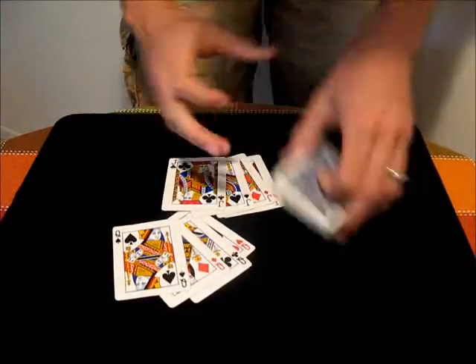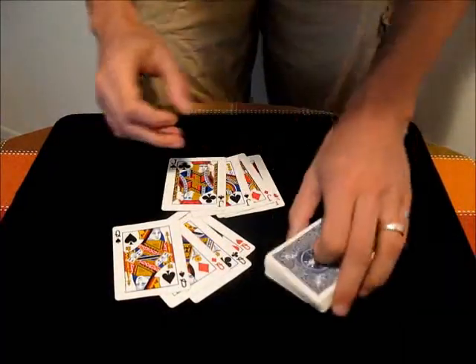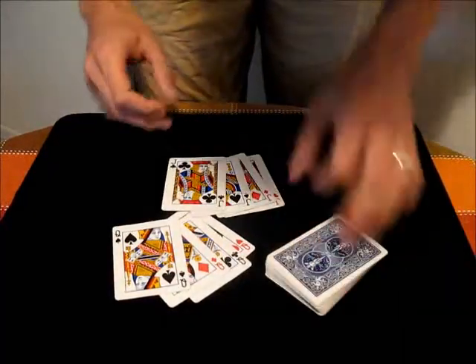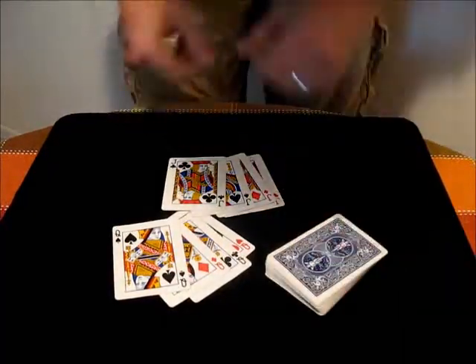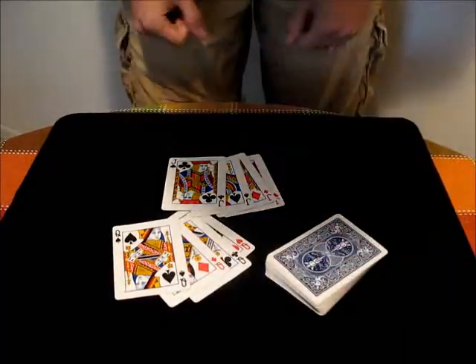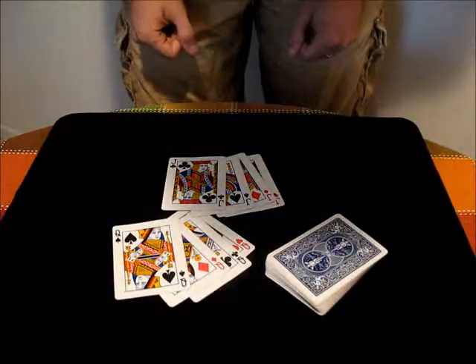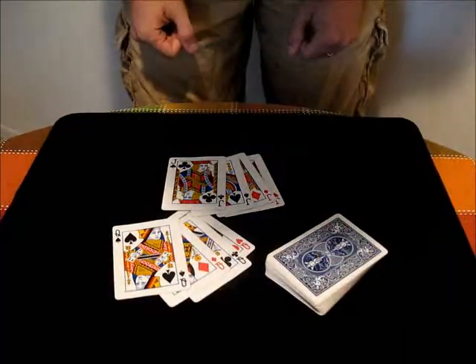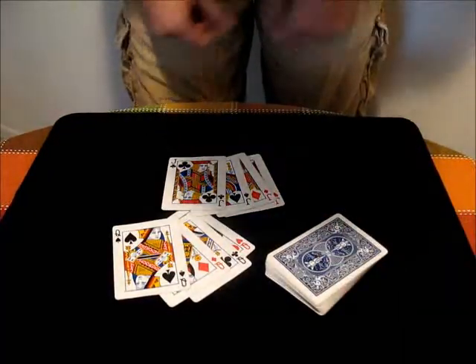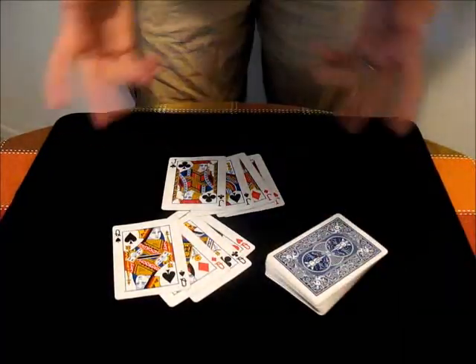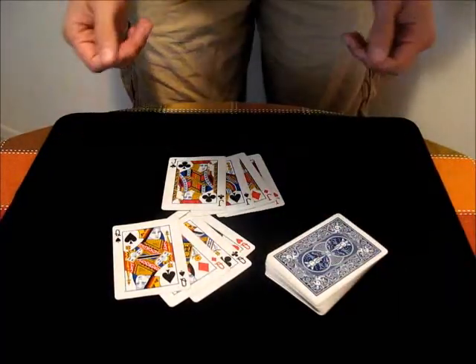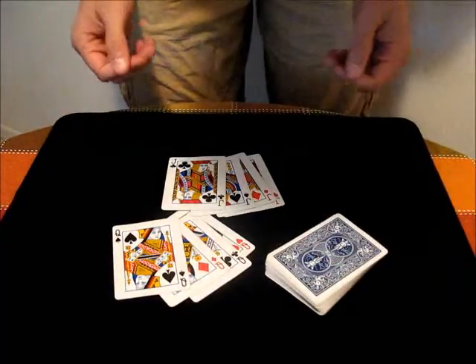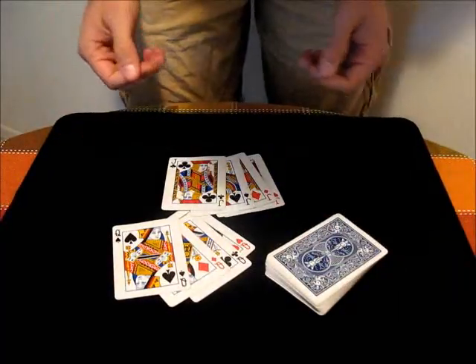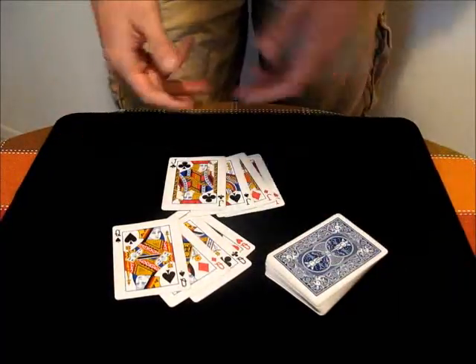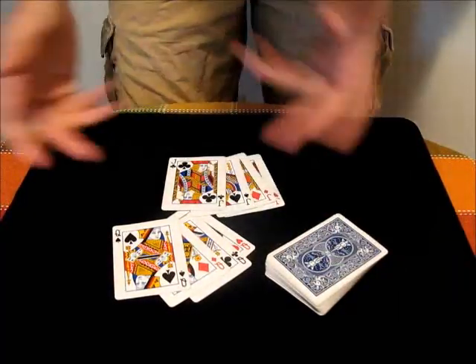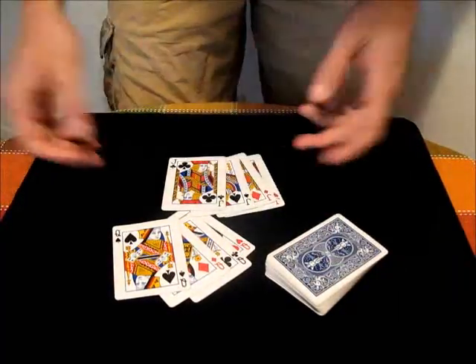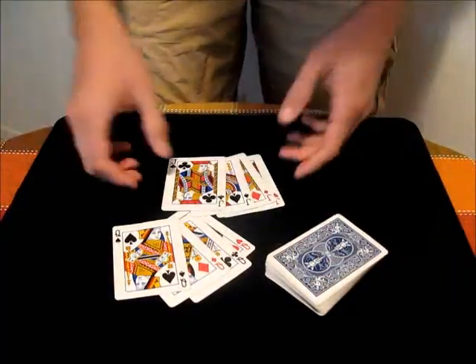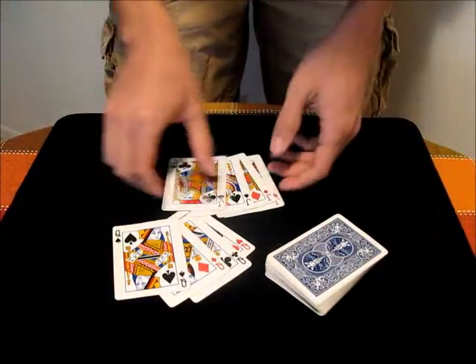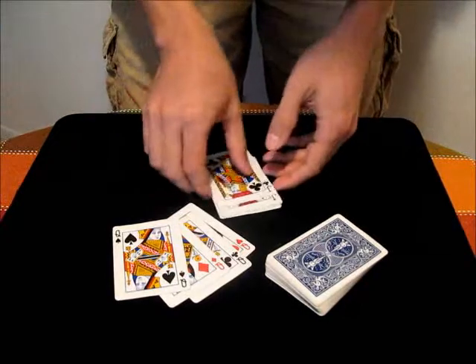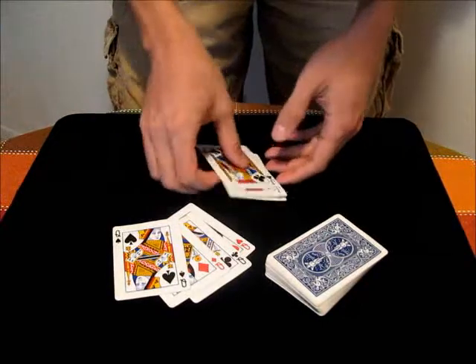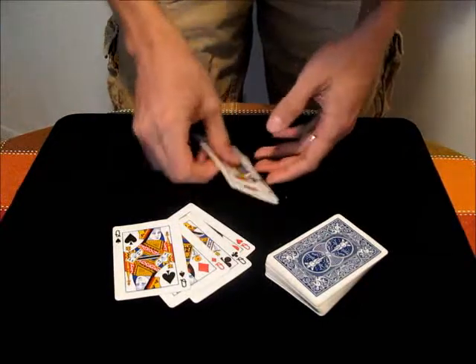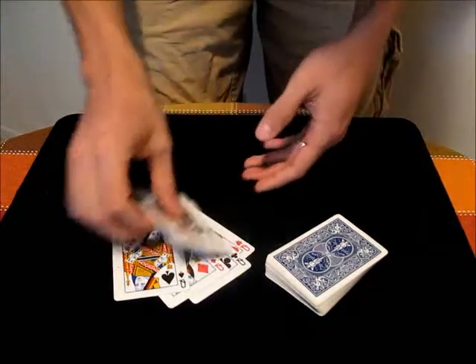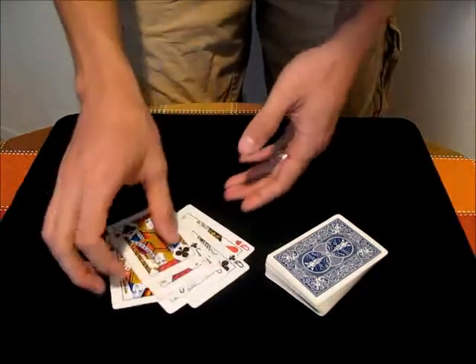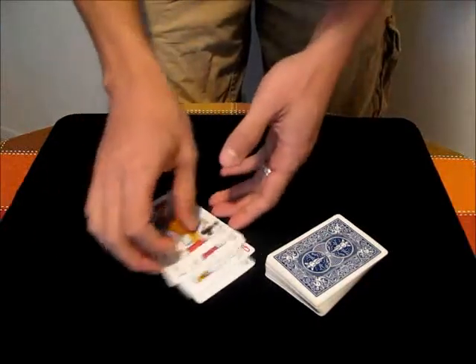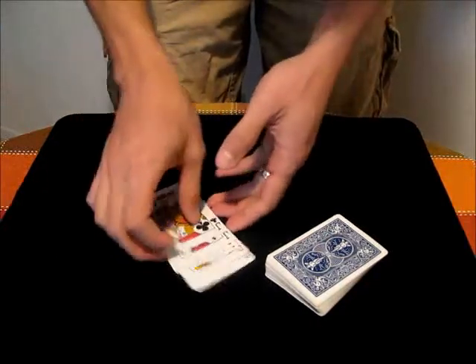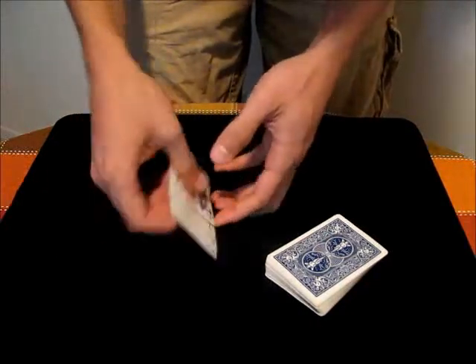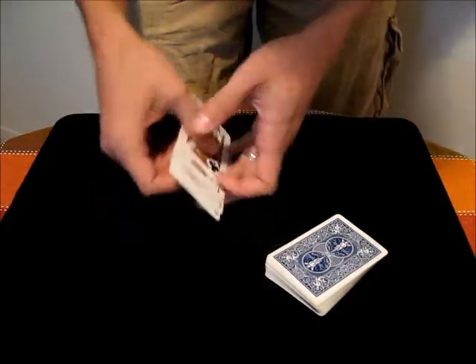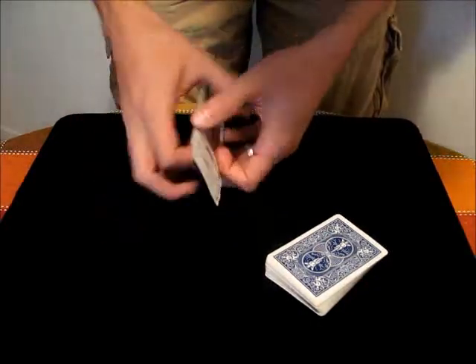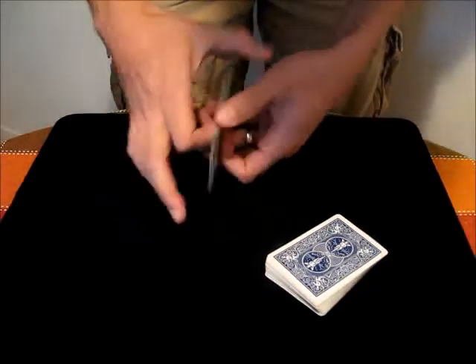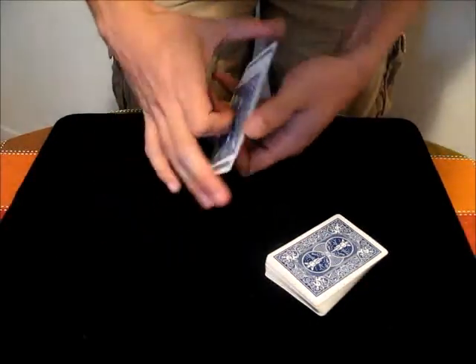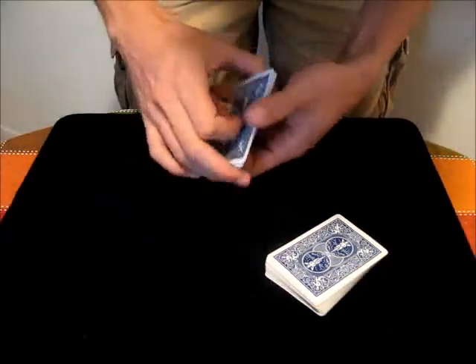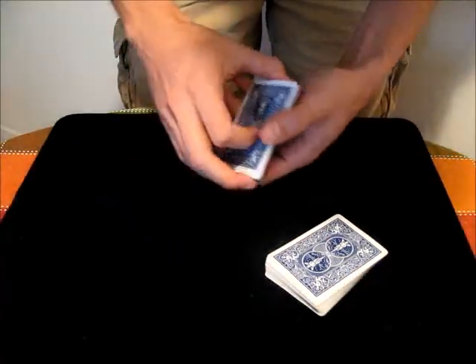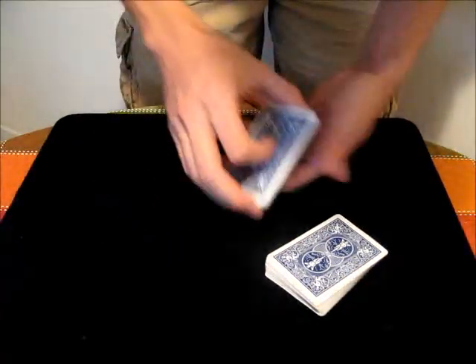If you practice enough it'll become smooth enough that people won't even notice. It's an undetectable move if you do it right.